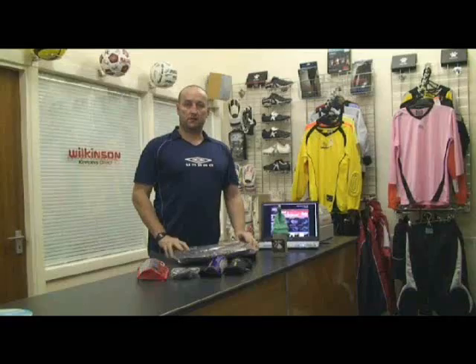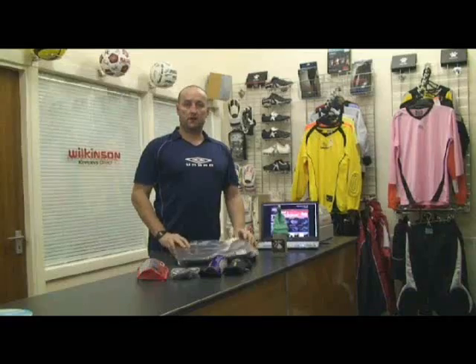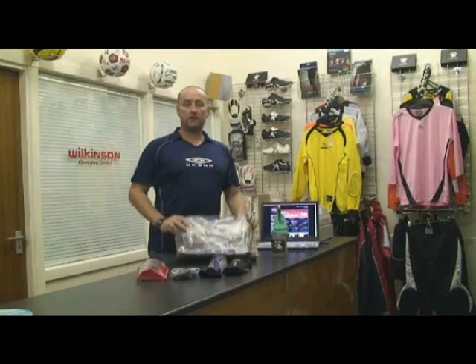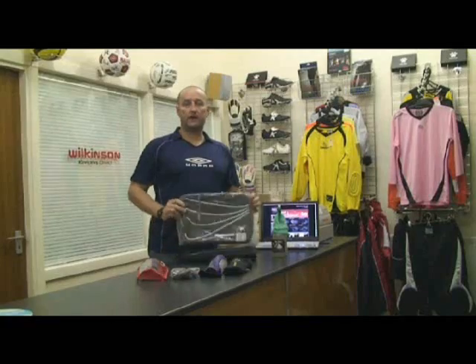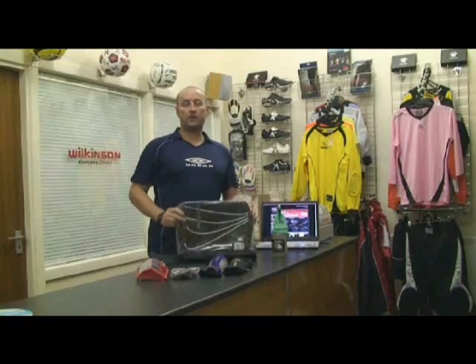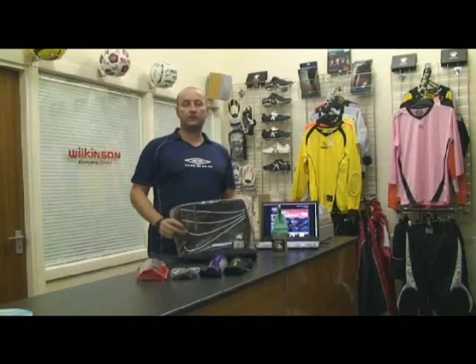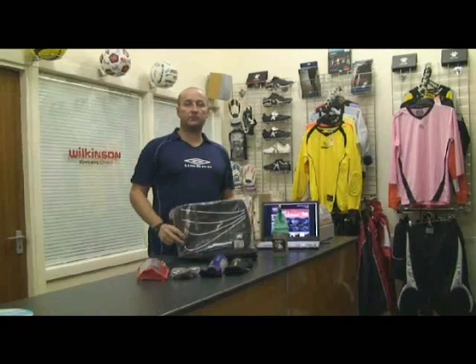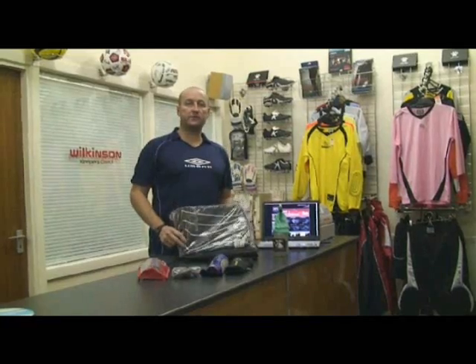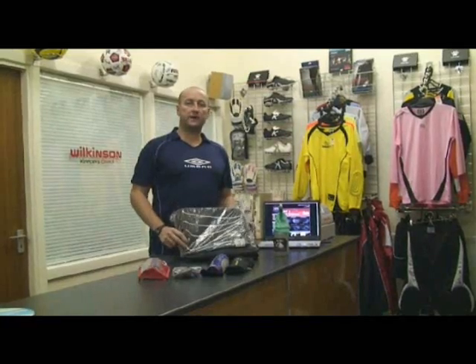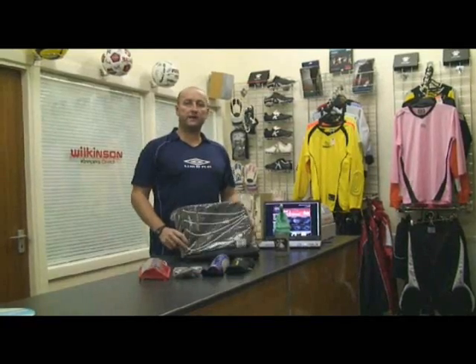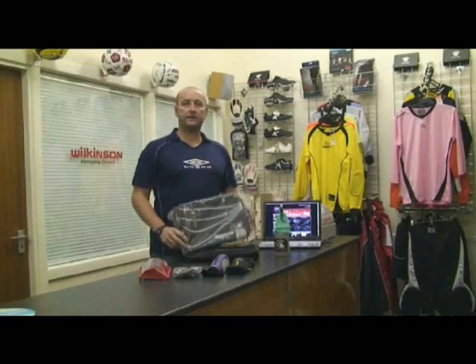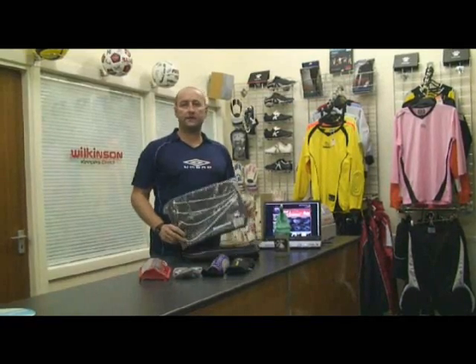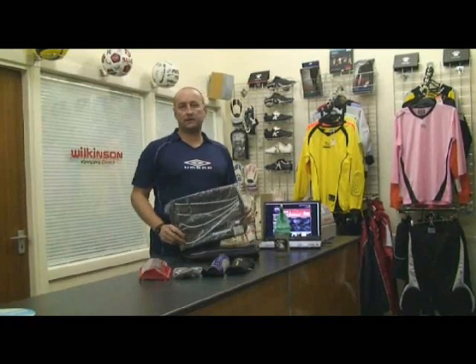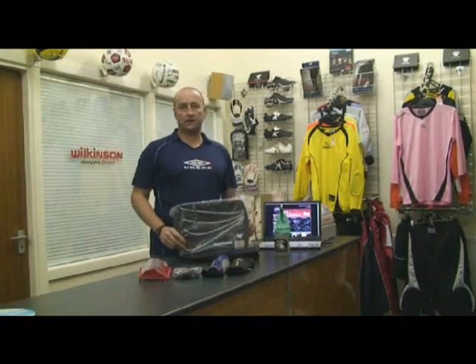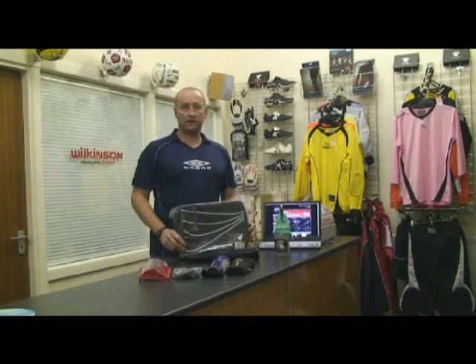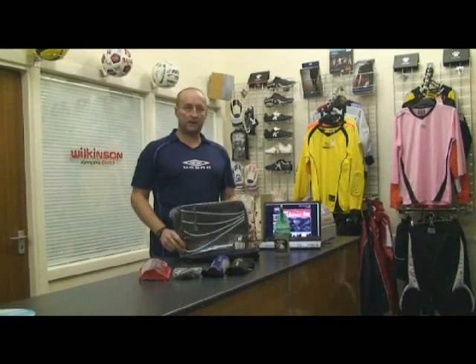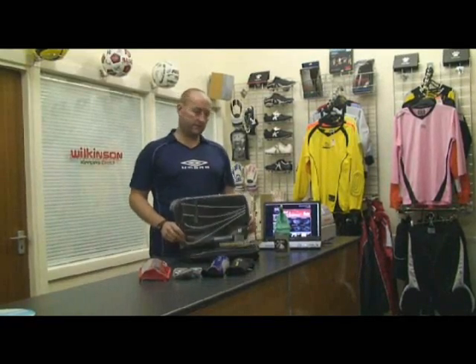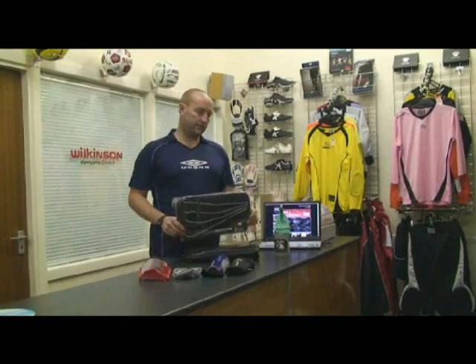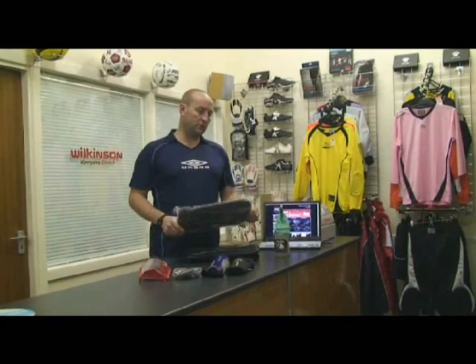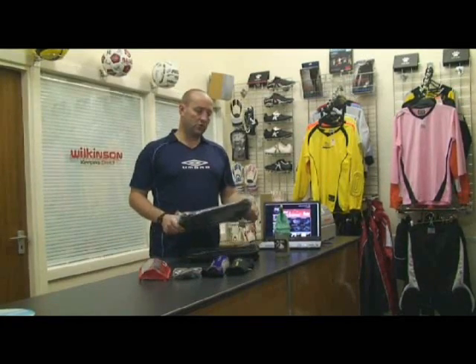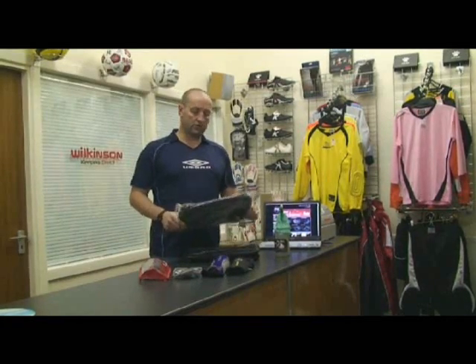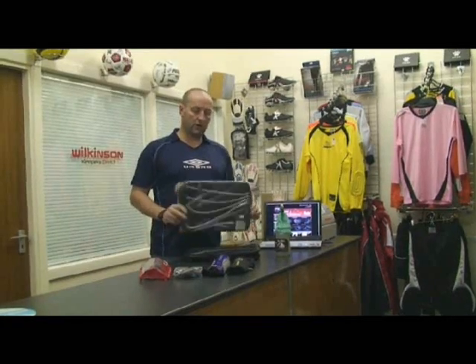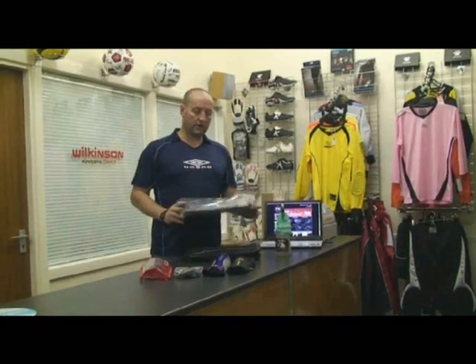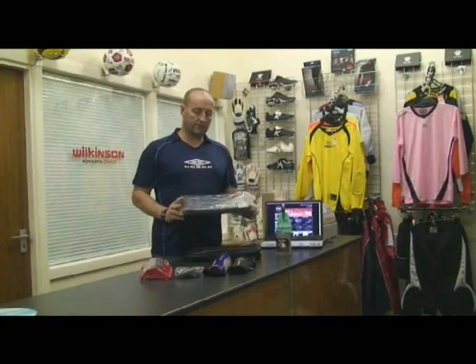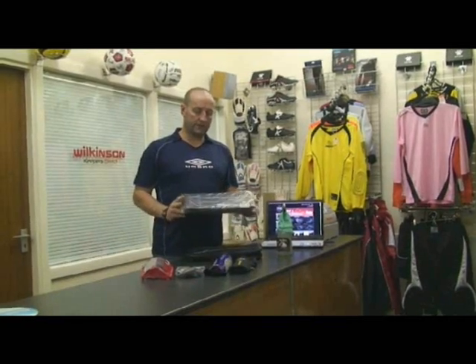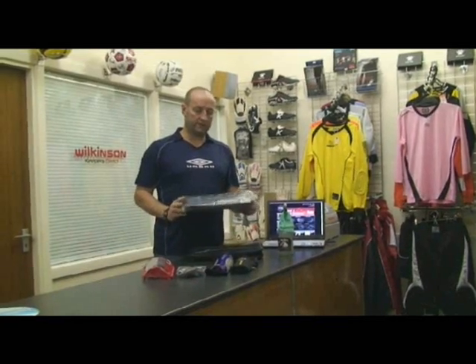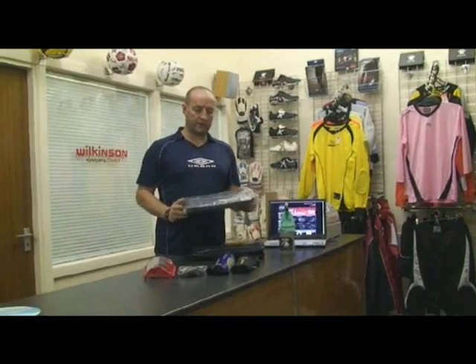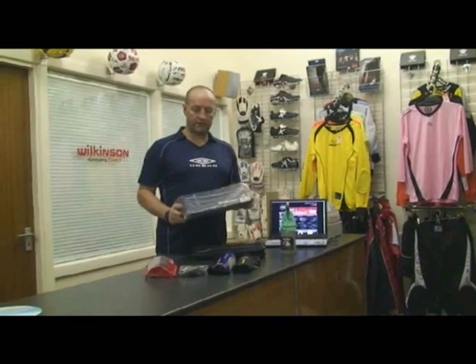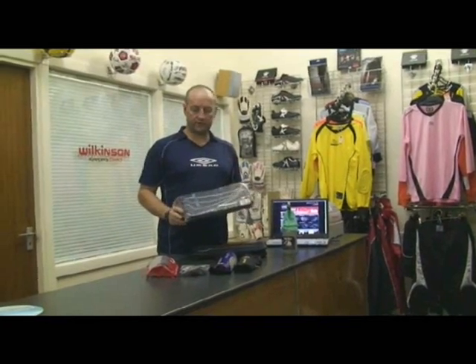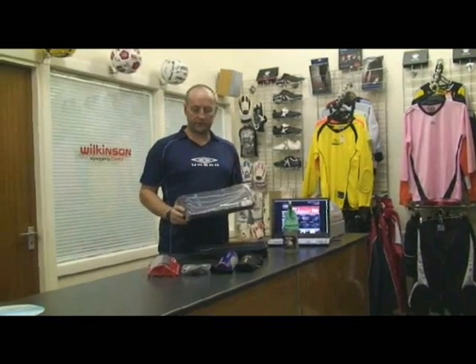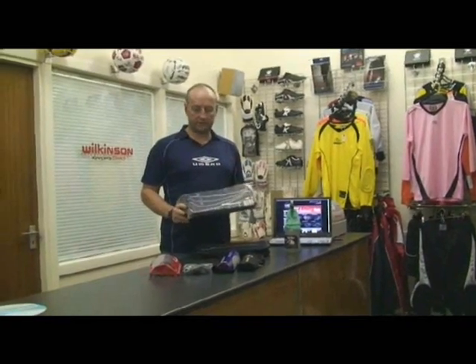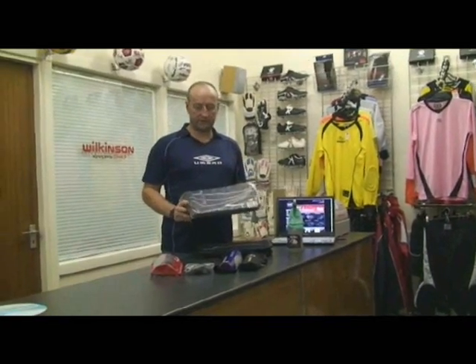Hello again, welcome to WKD. A few more goalkeeping gift ideas for Christmas.